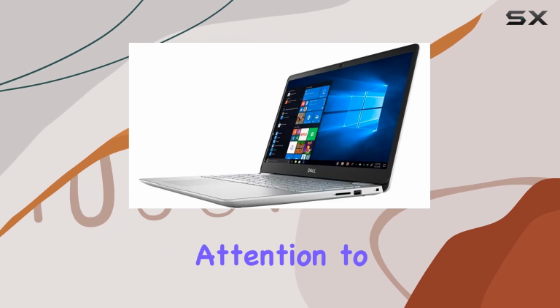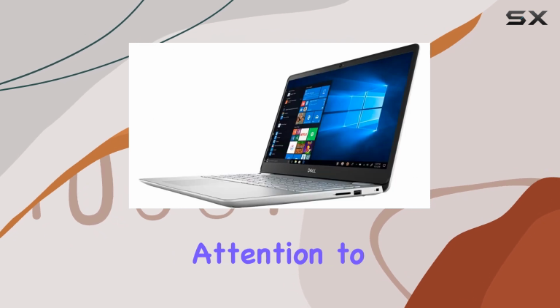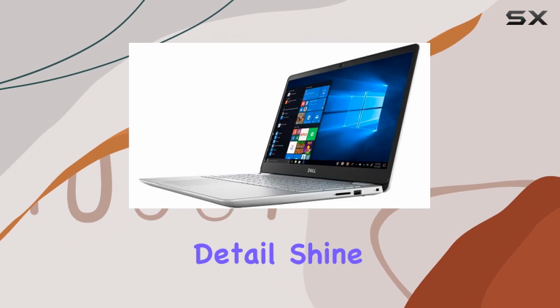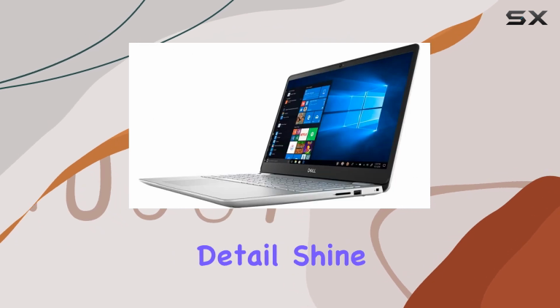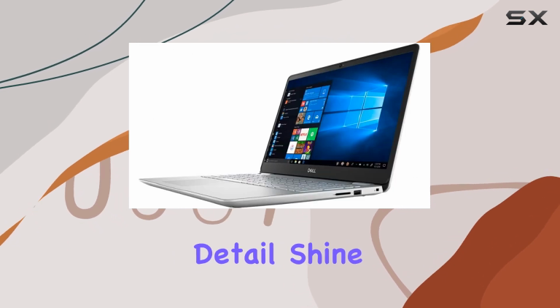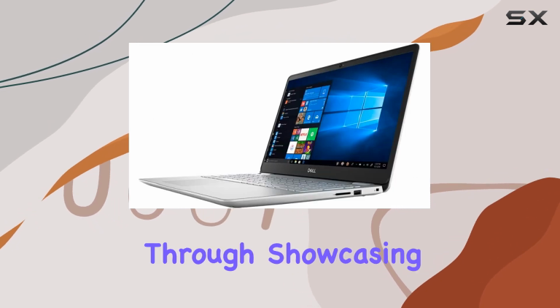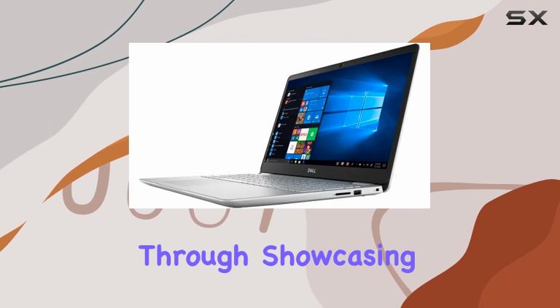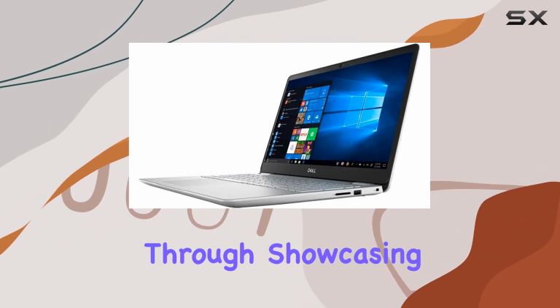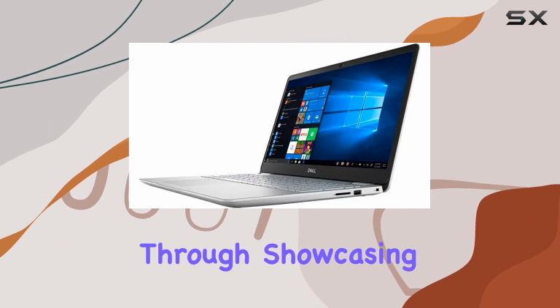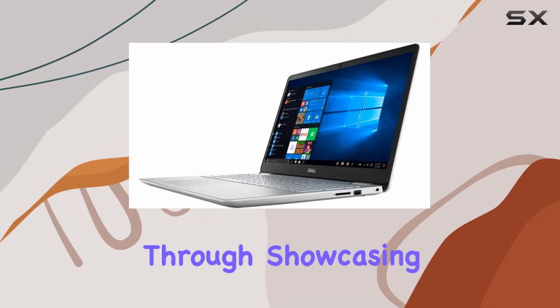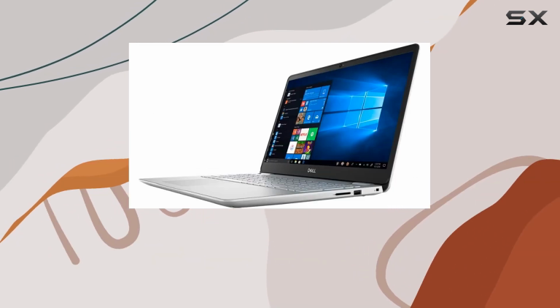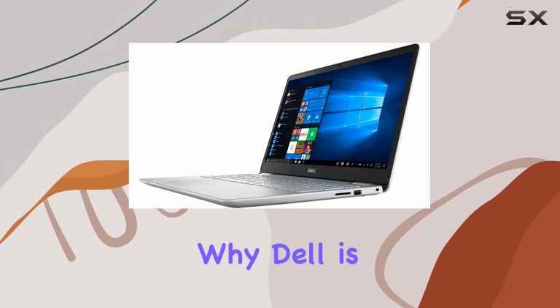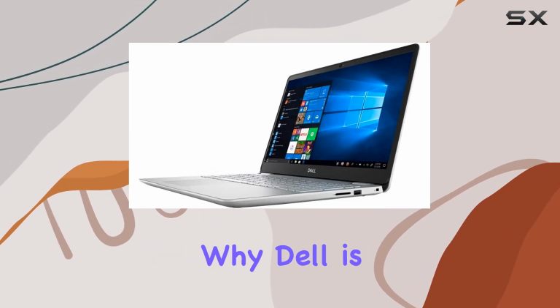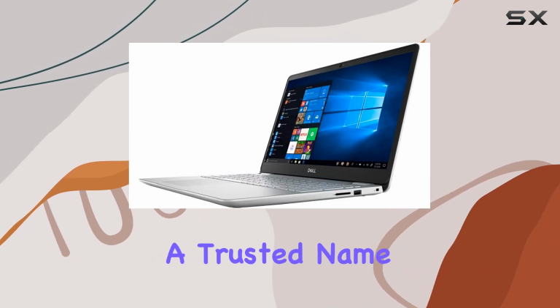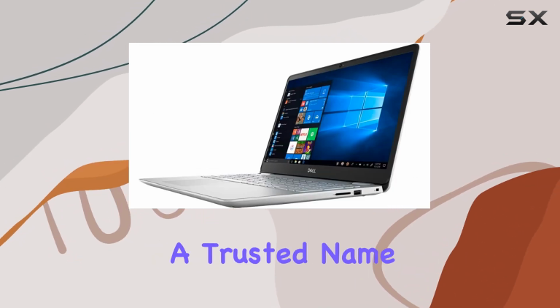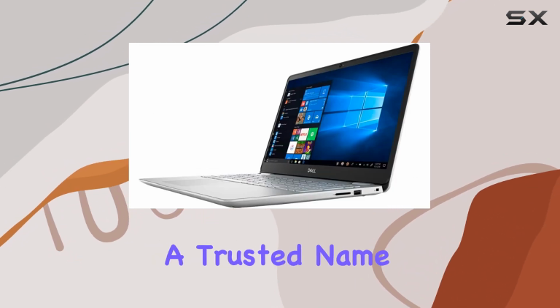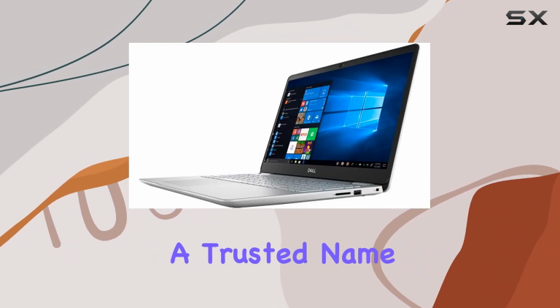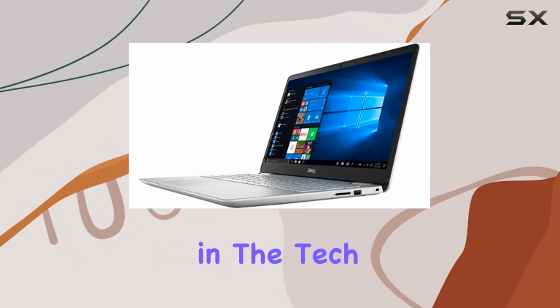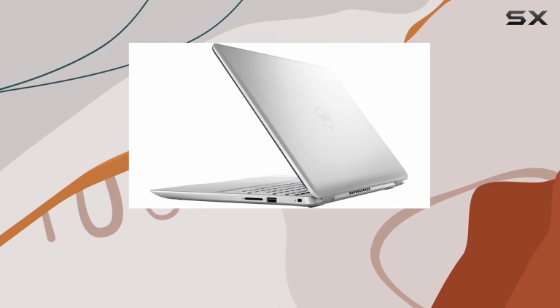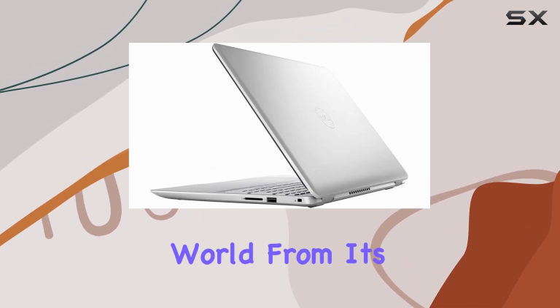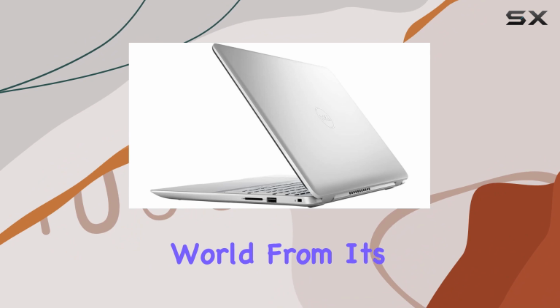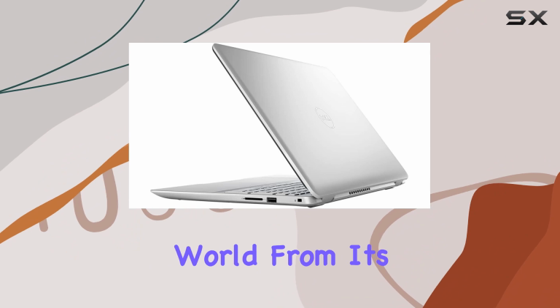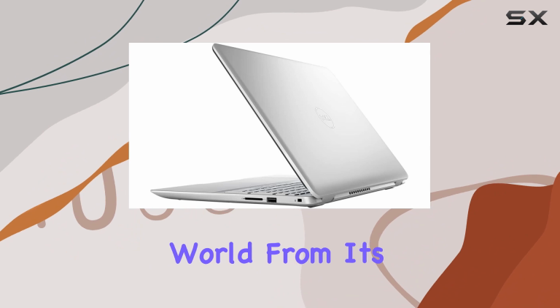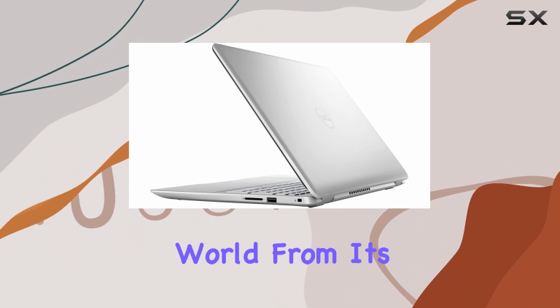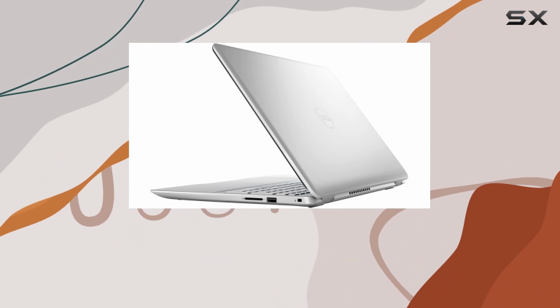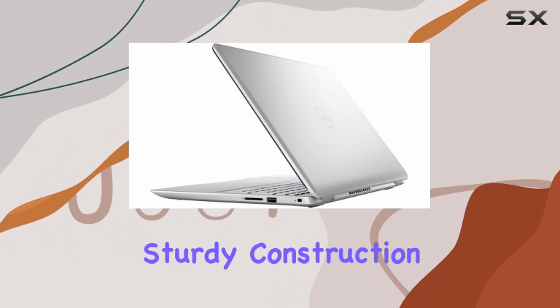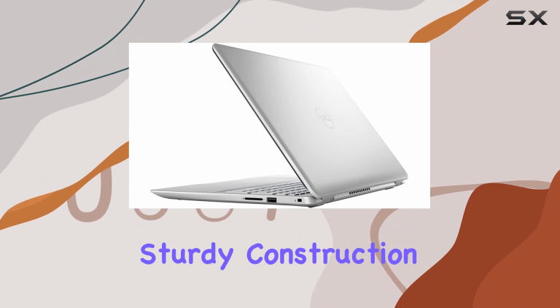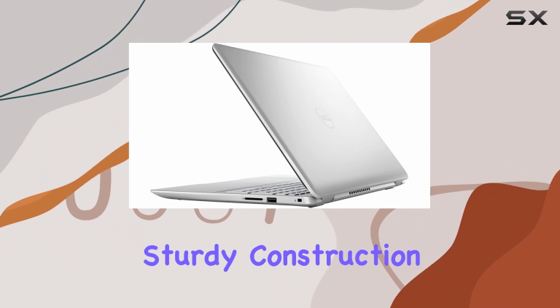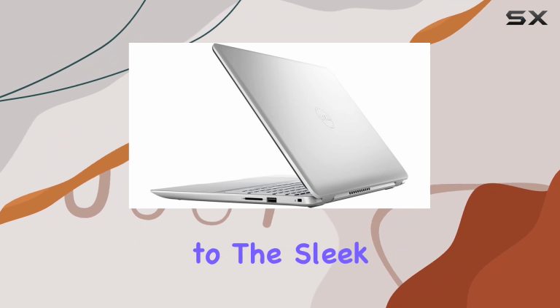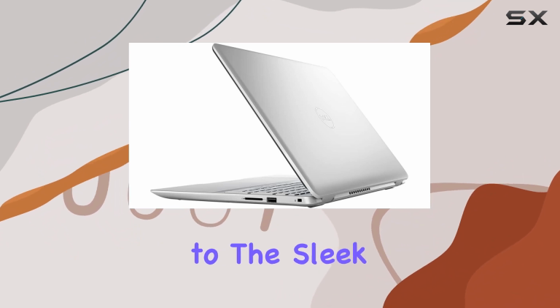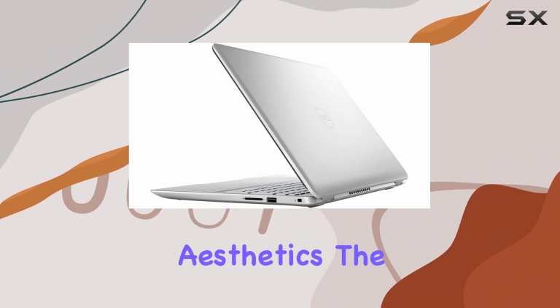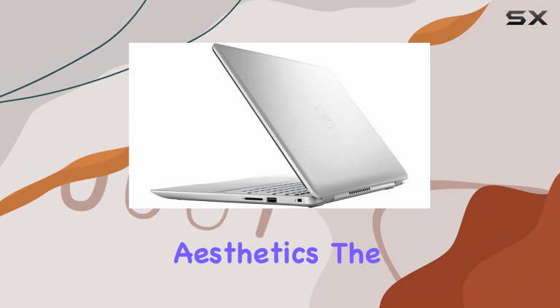Let's not forget the brand reliability that comes with Dell. The build quality and attention to detail shine through, showcasing why Dell is a trusted name in the tech world. From its sturdy construction to the sleek aesthetics, the Dell Inspiron stands out.